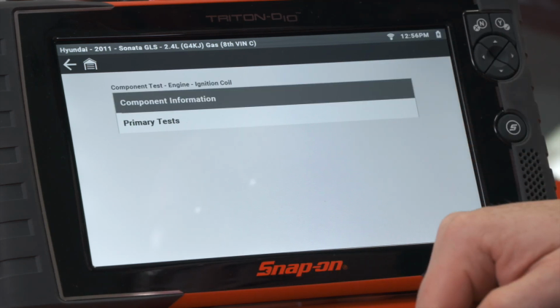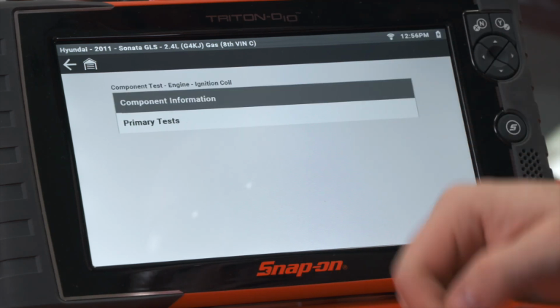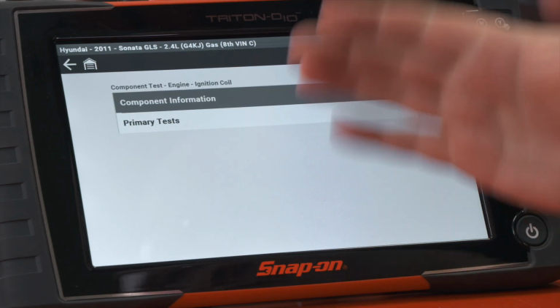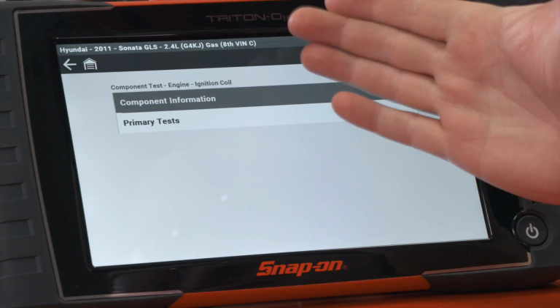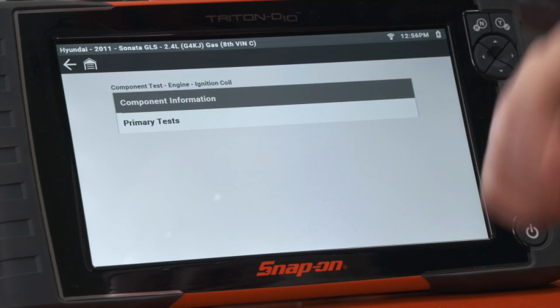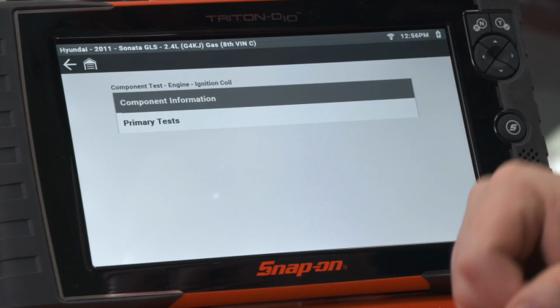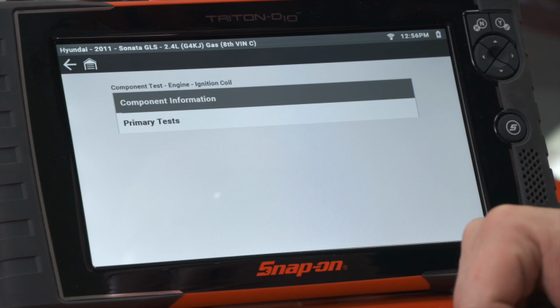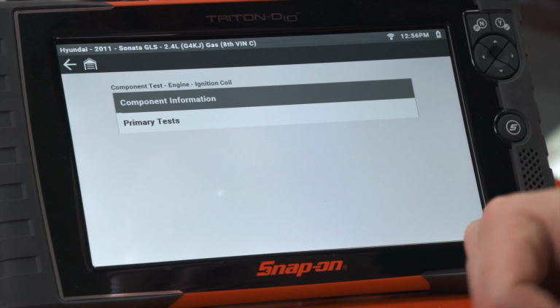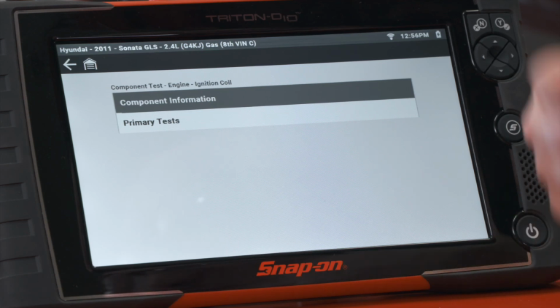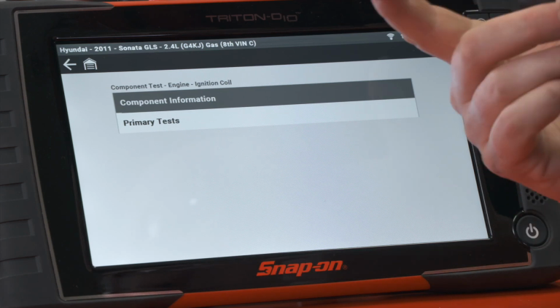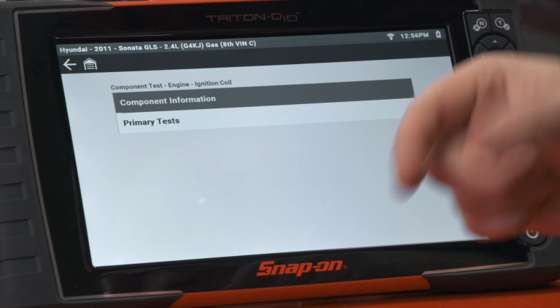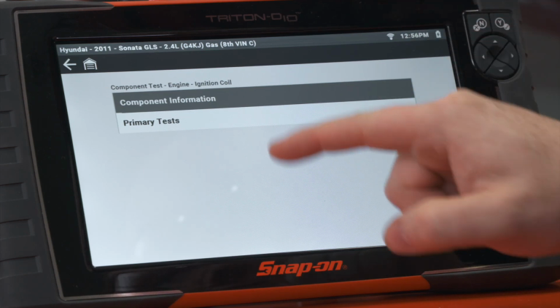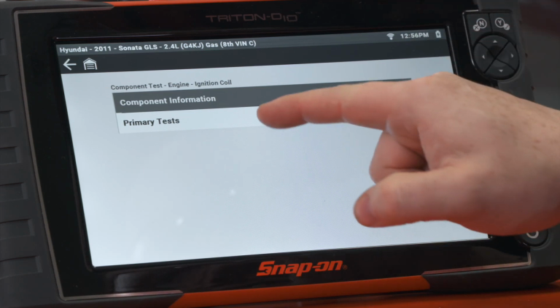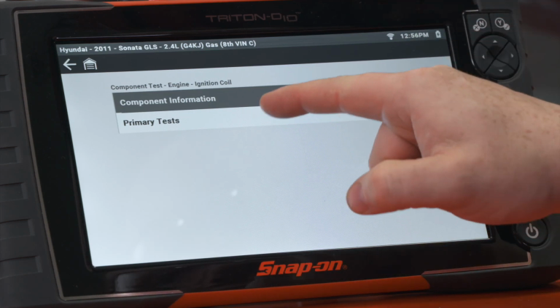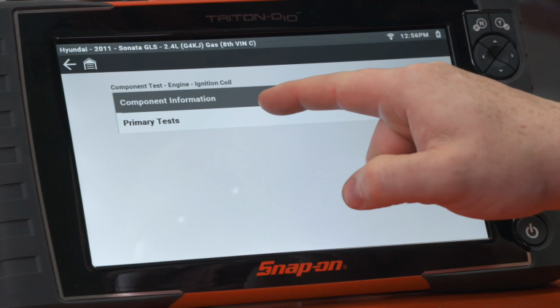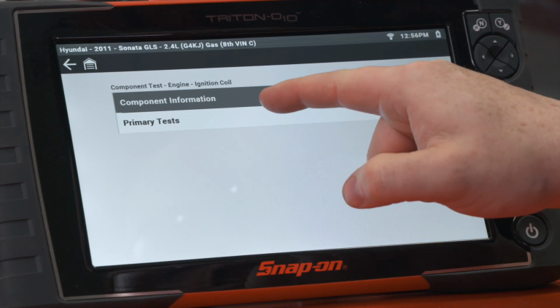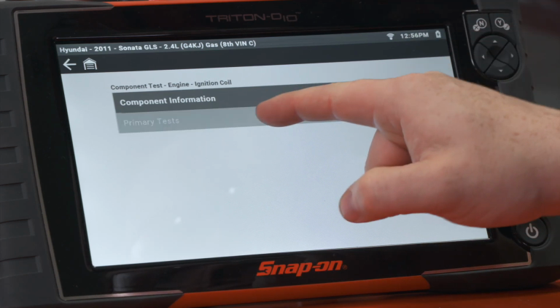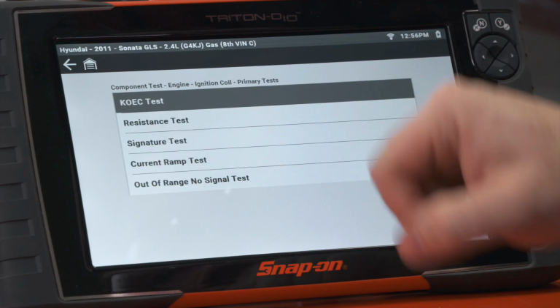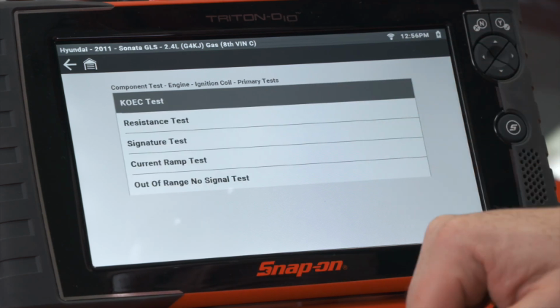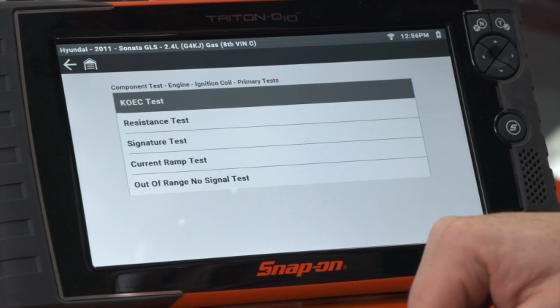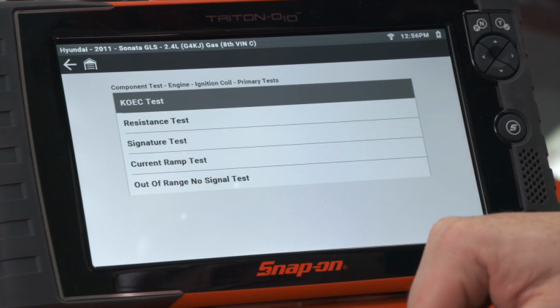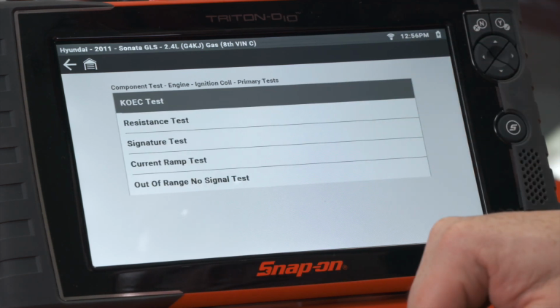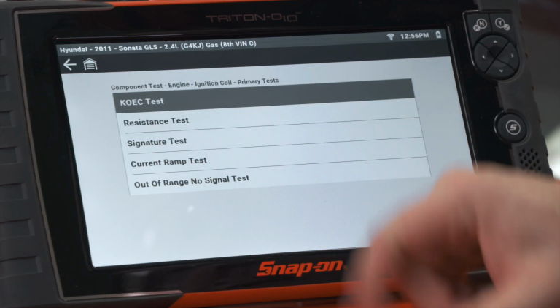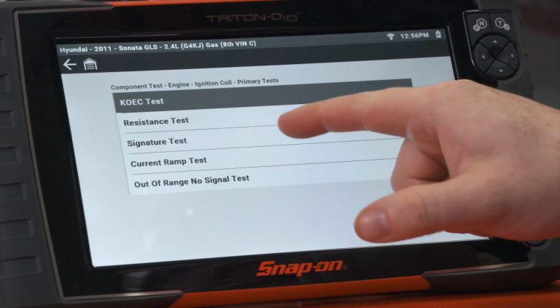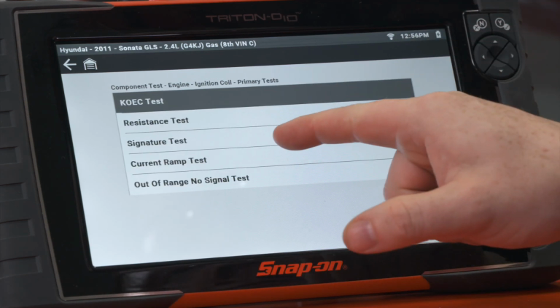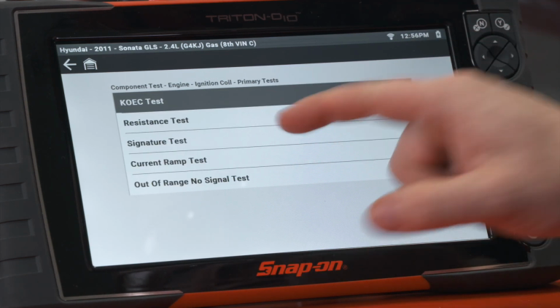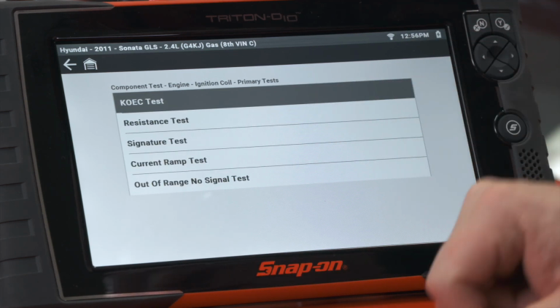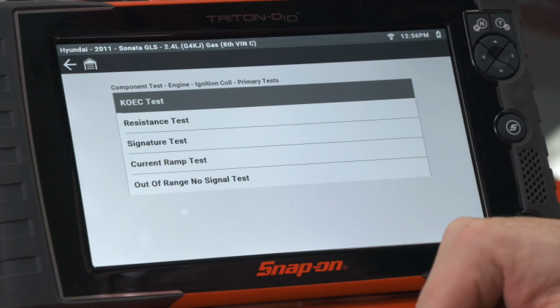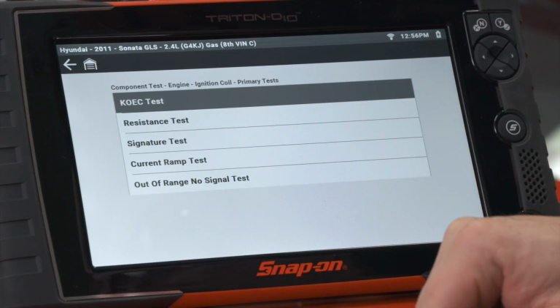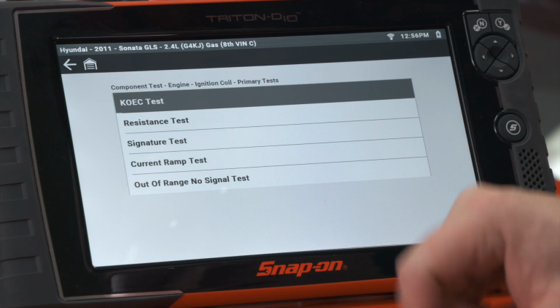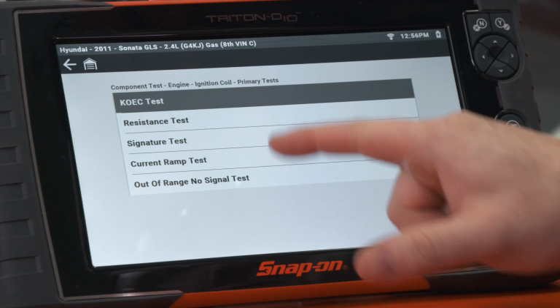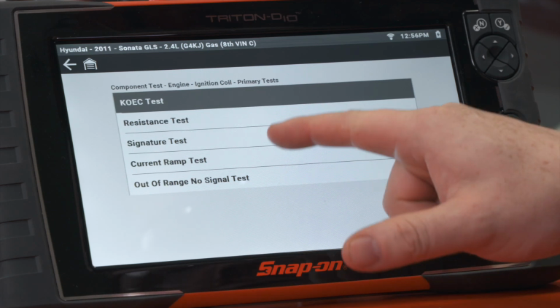We have component information and we have primary tests. We're going to do a primary test, and that'll be that current ramp test right here.